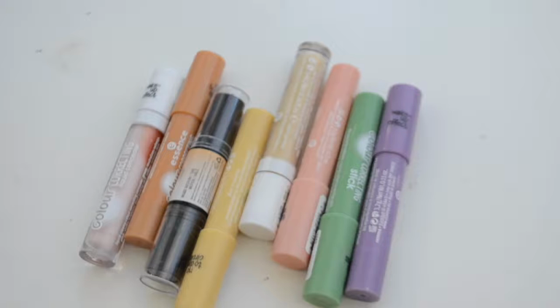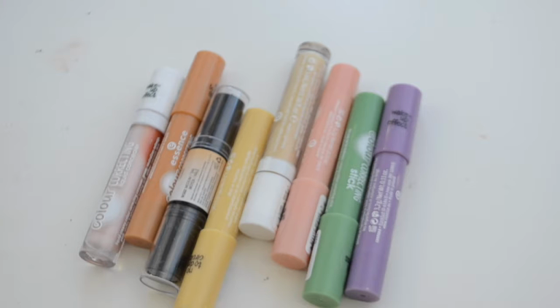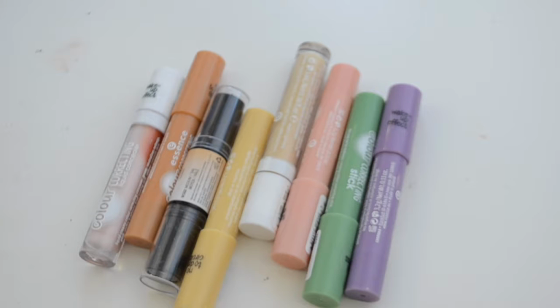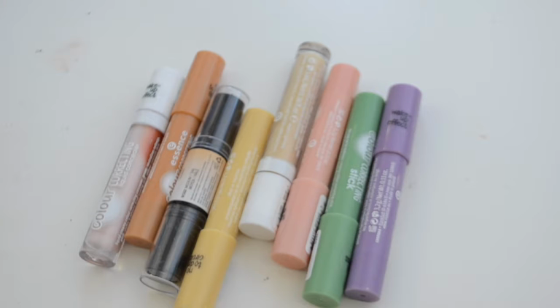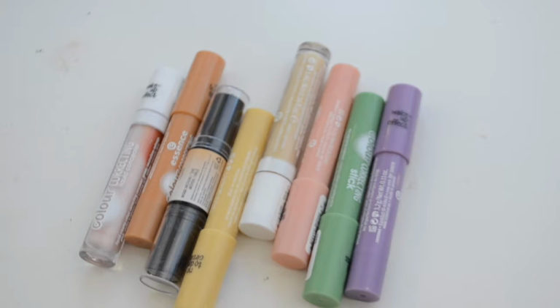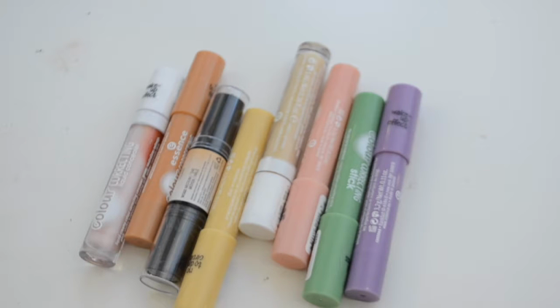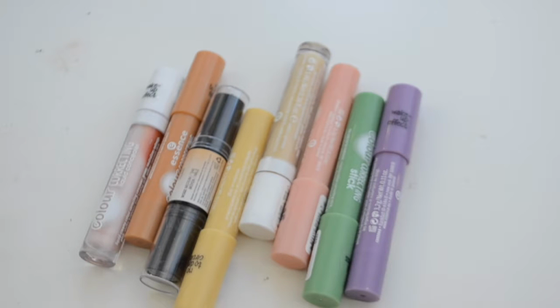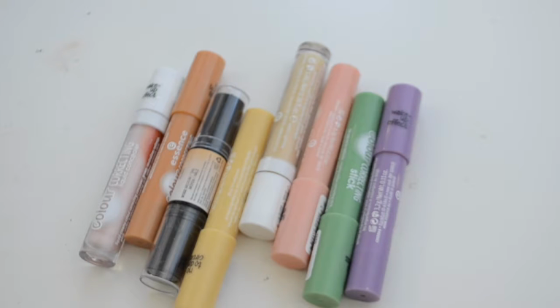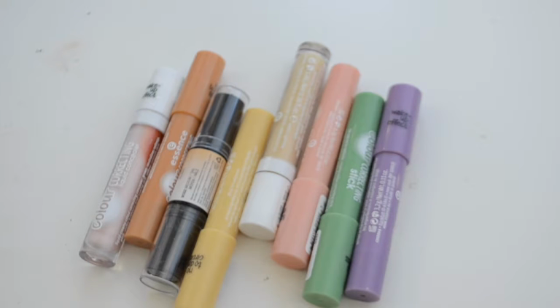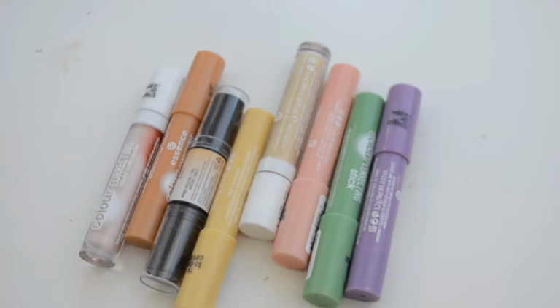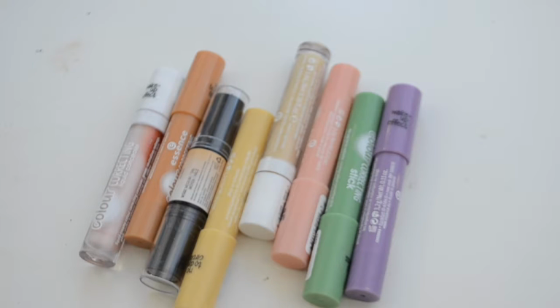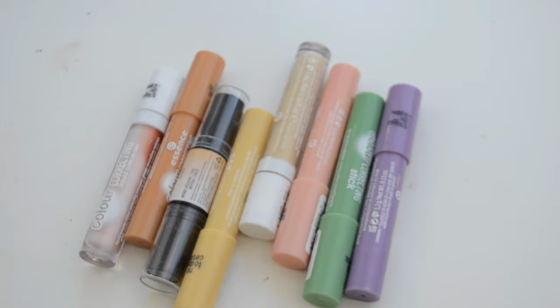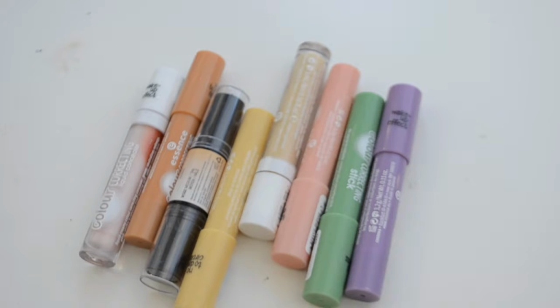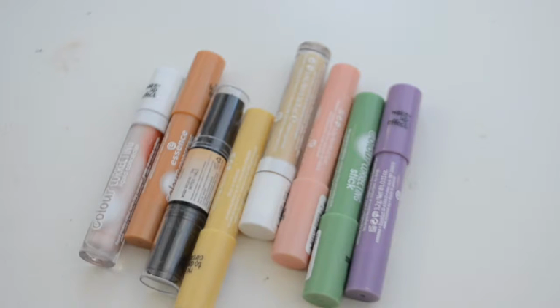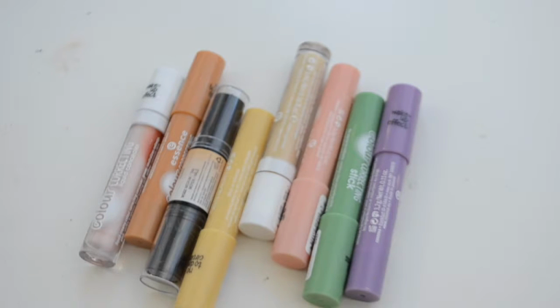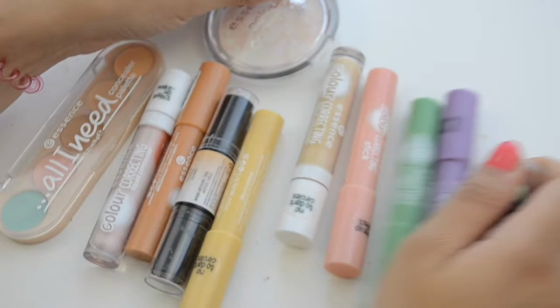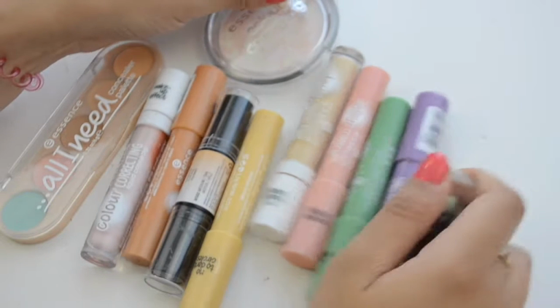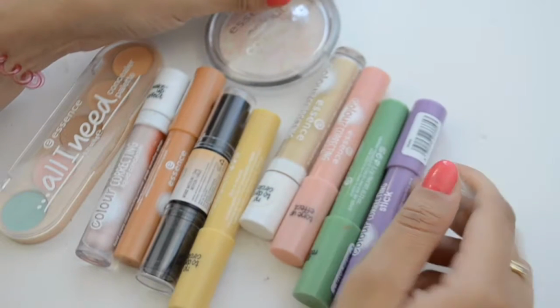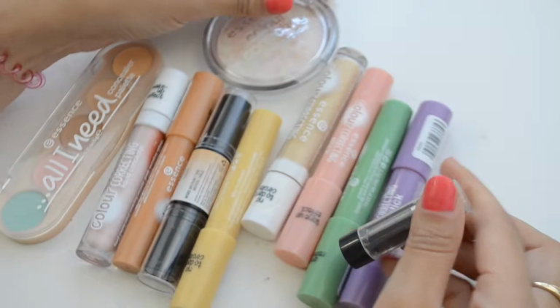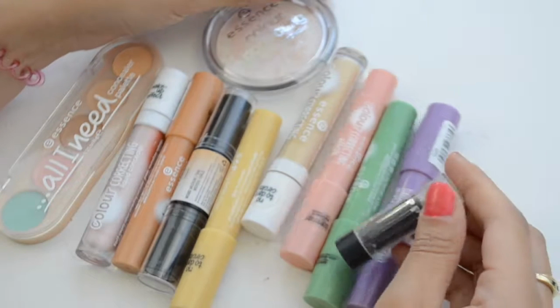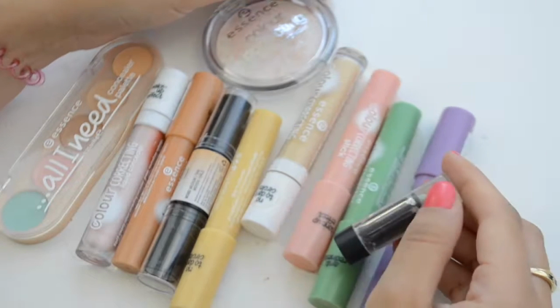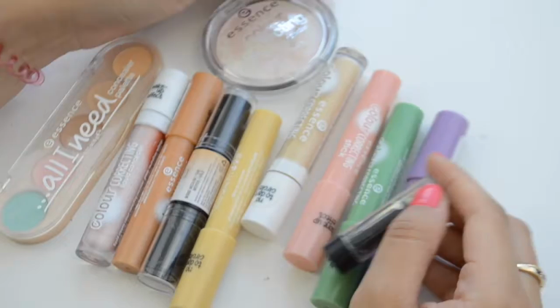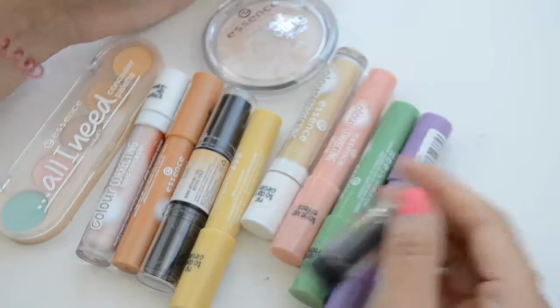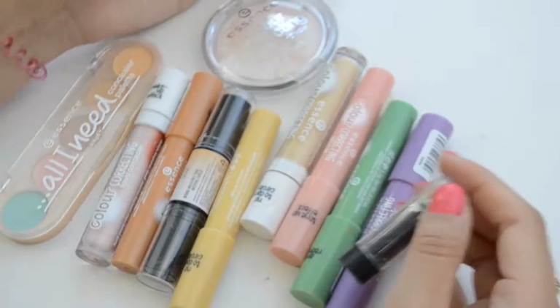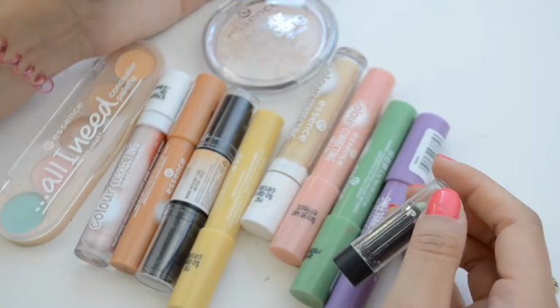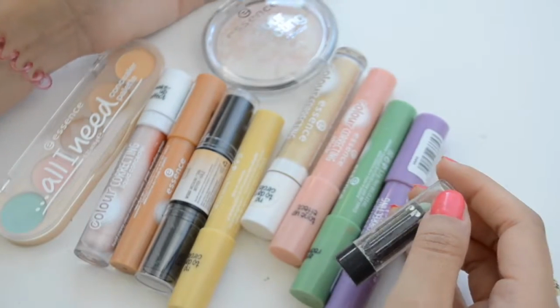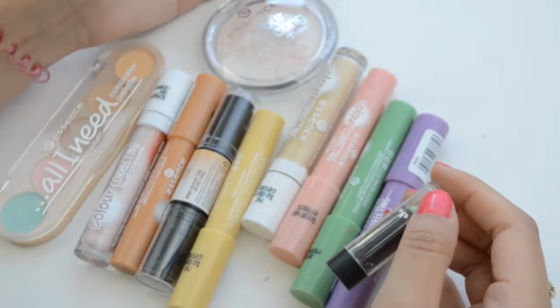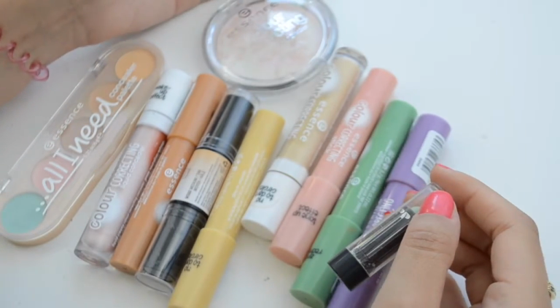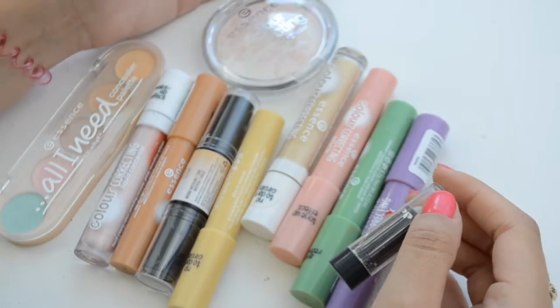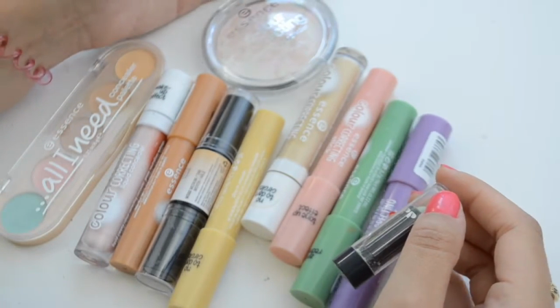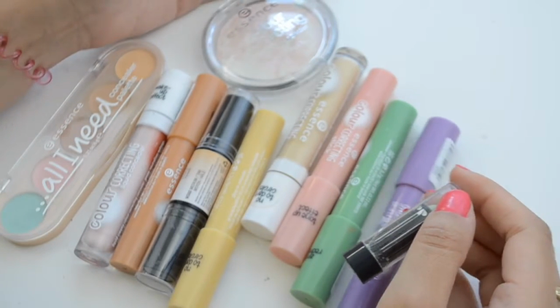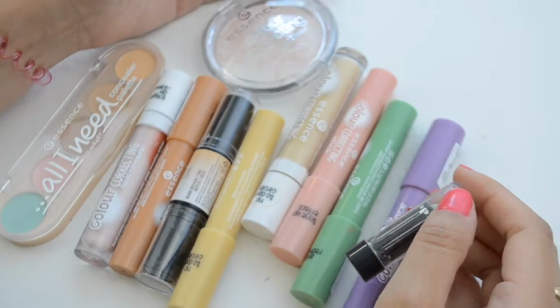Color correctors slash contour. So as you can see, most of this is the same brand.